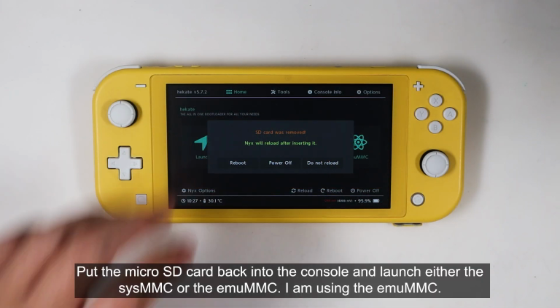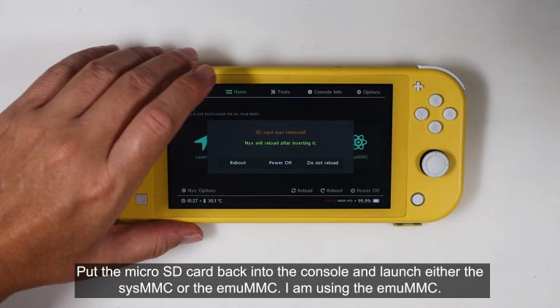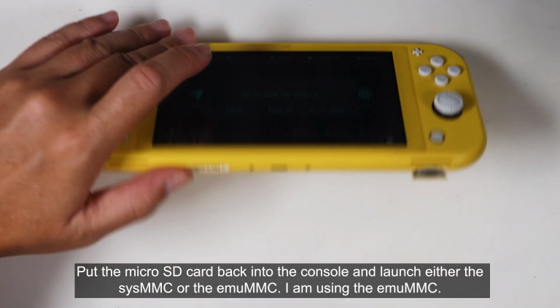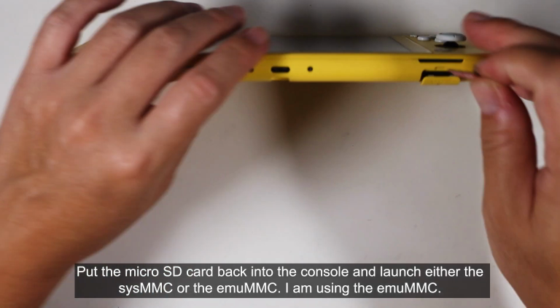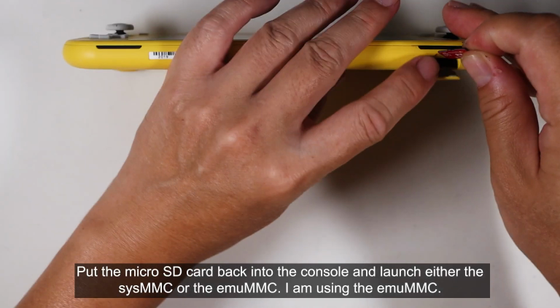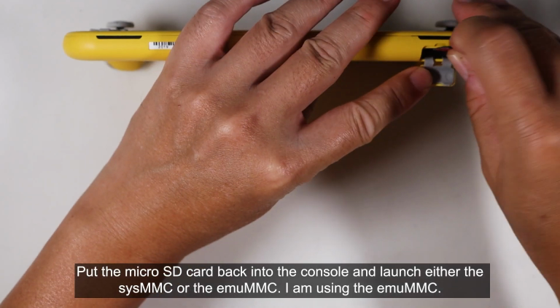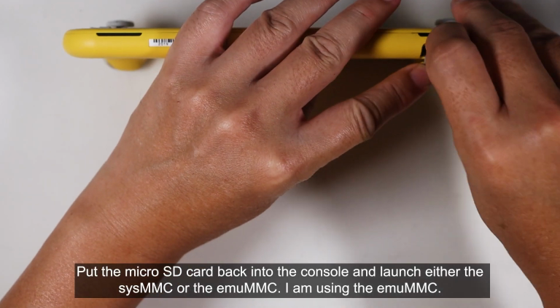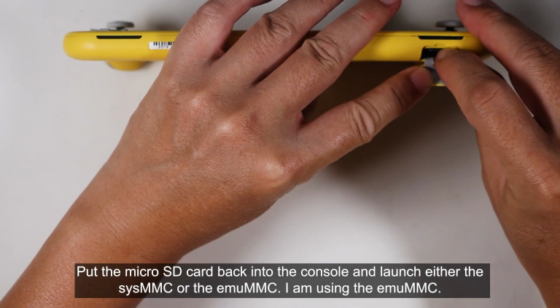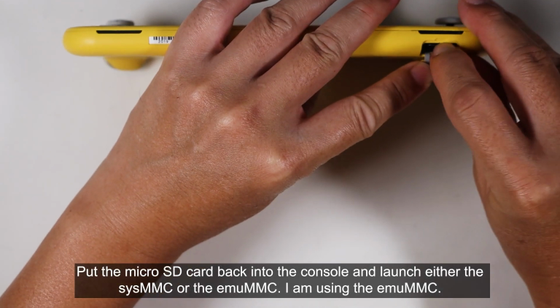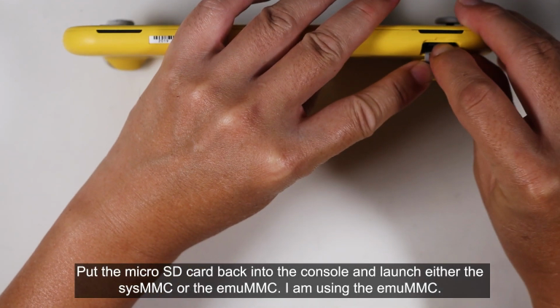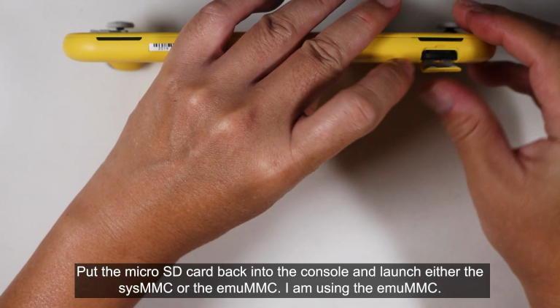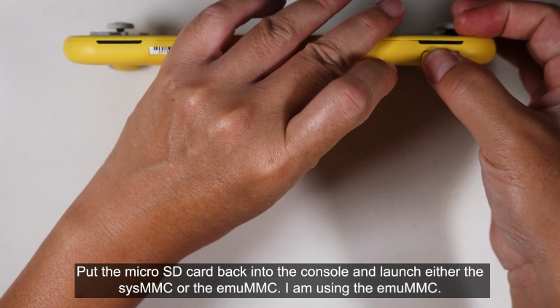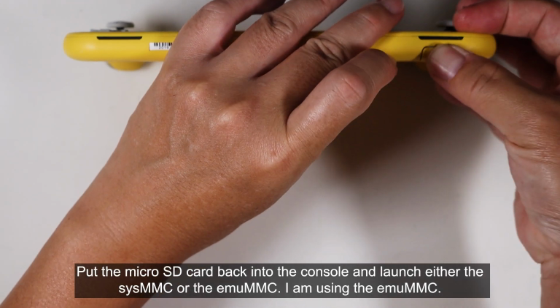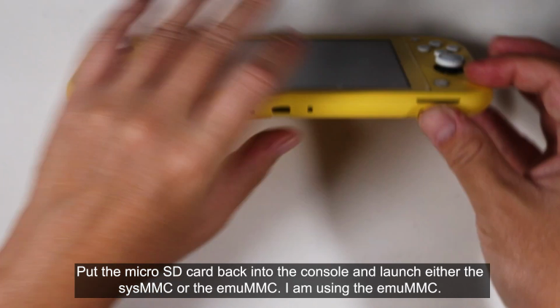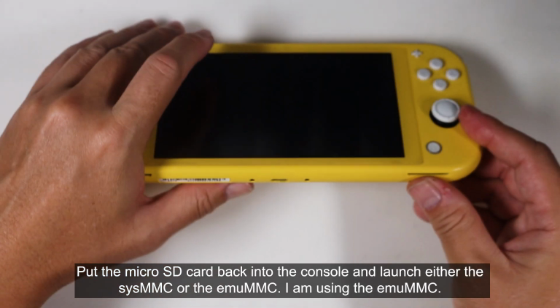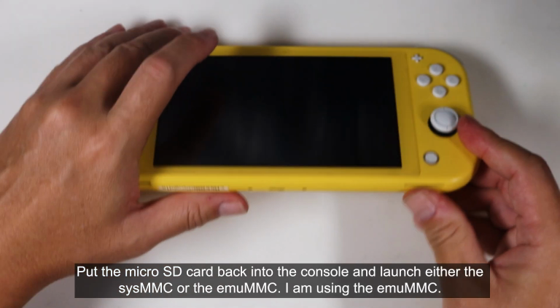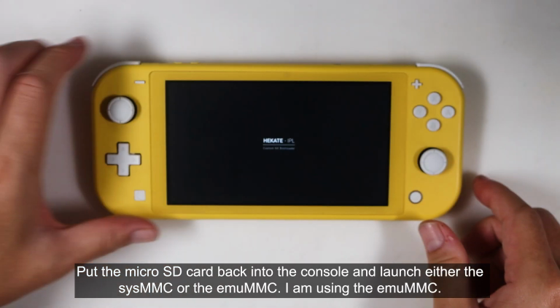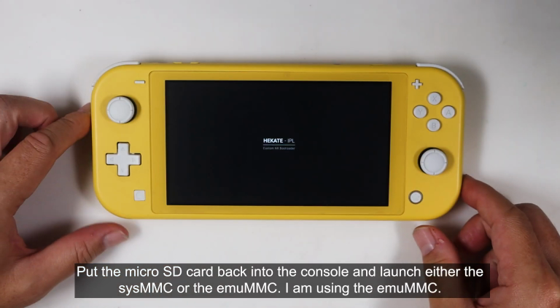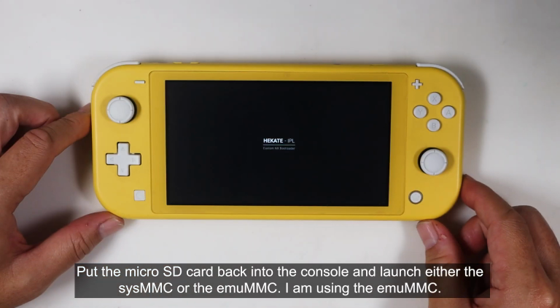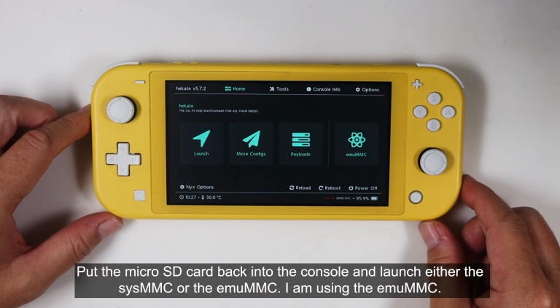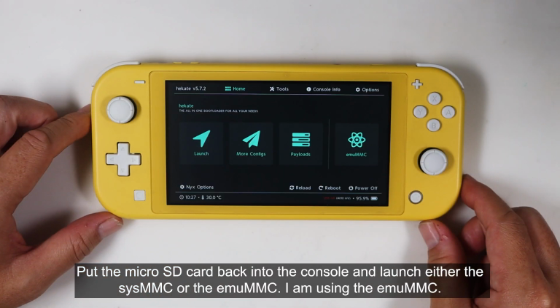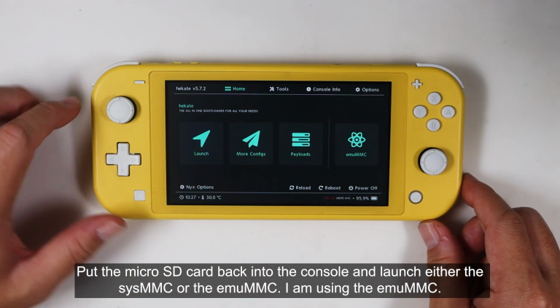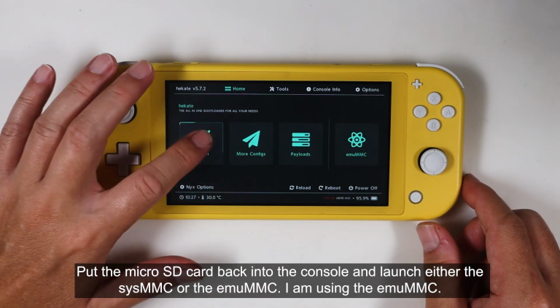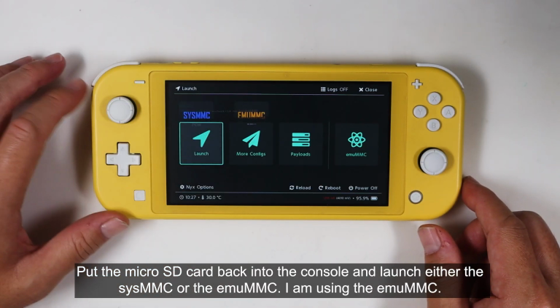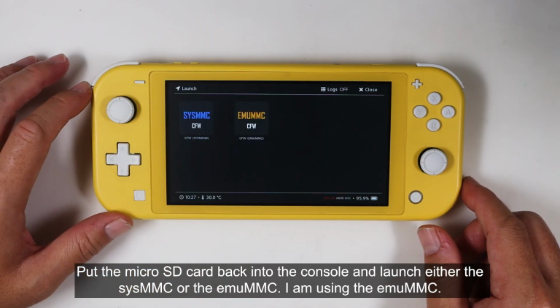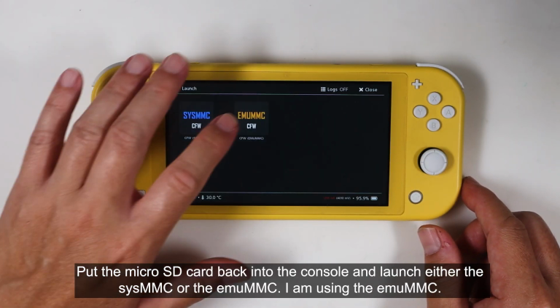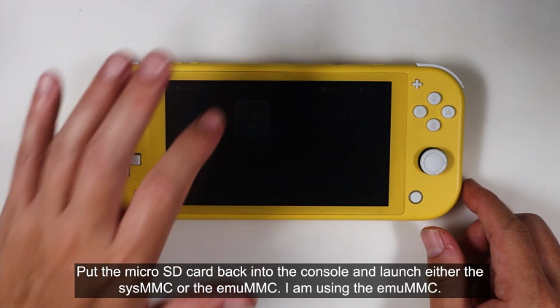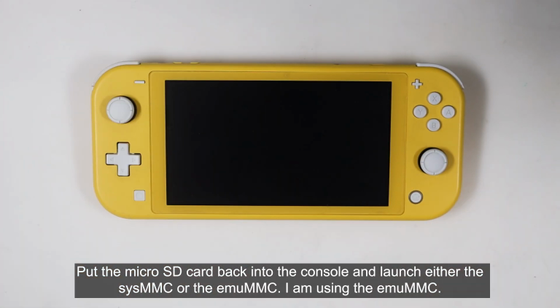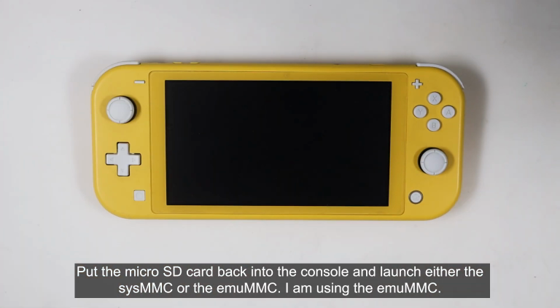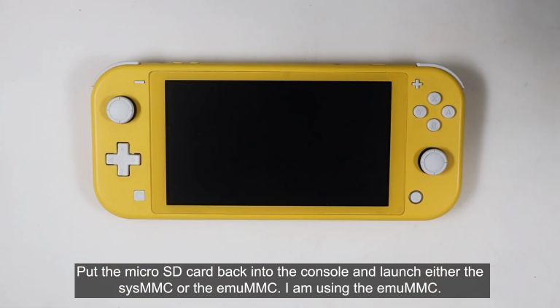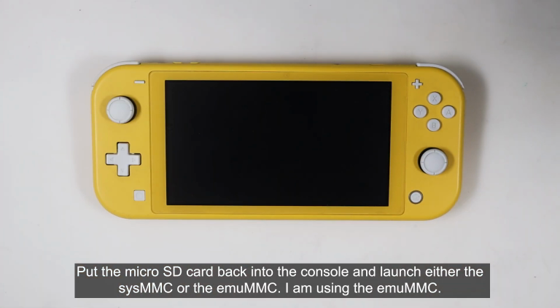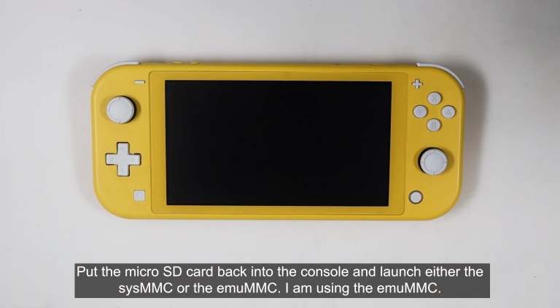Put the micro SD card back in the console, and launch either the SIS MMC or the MU MMC. I'm using DMU MMC.